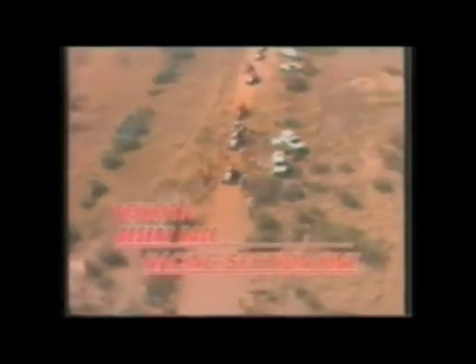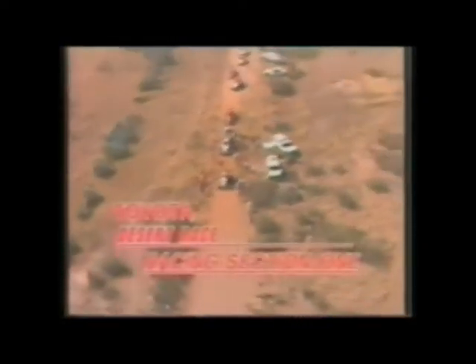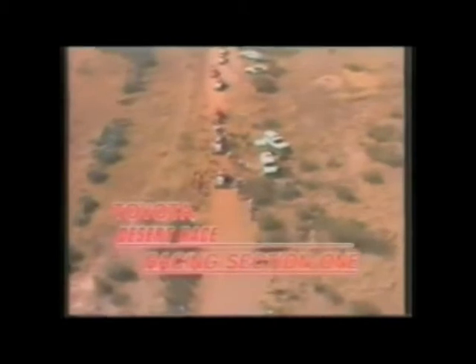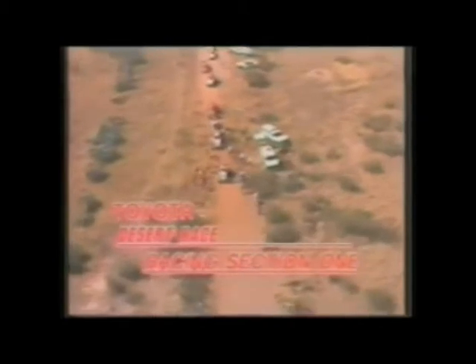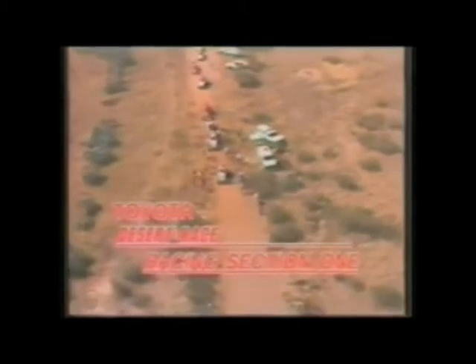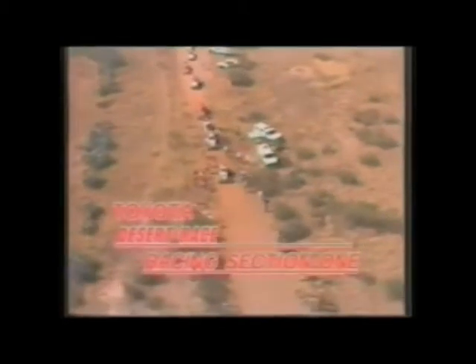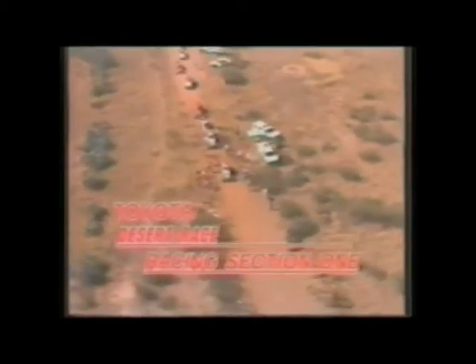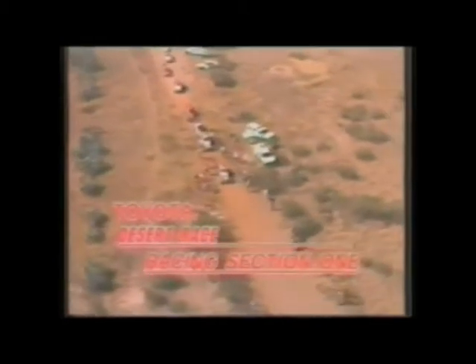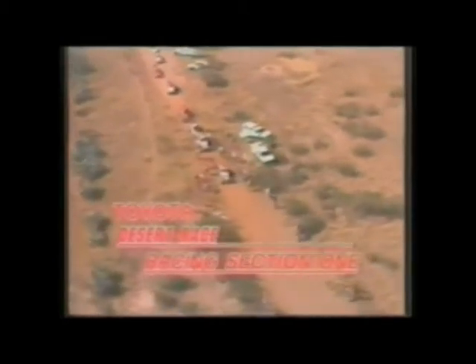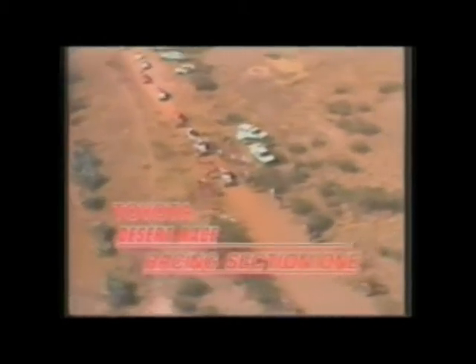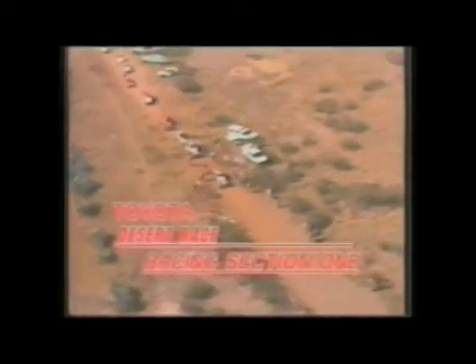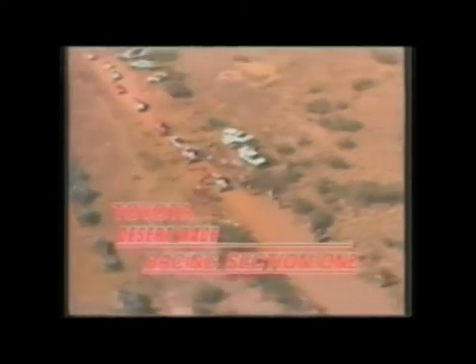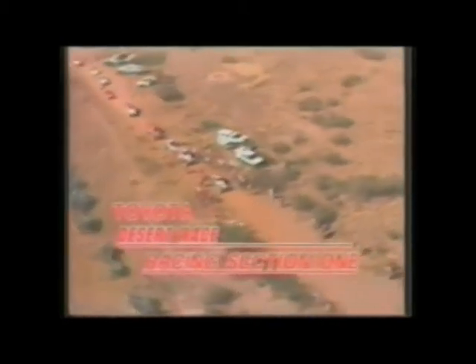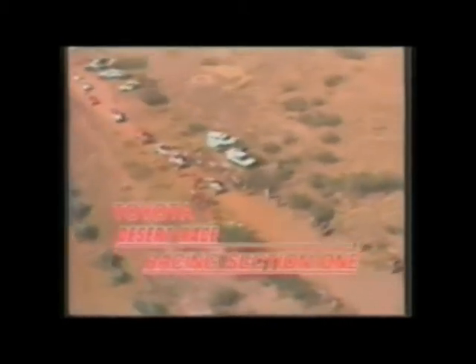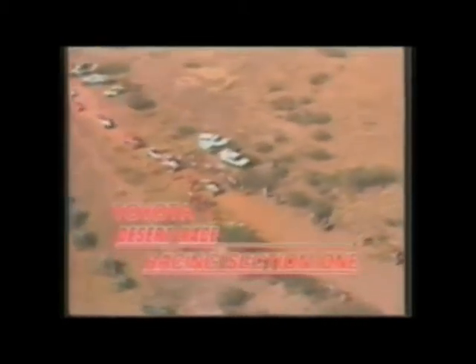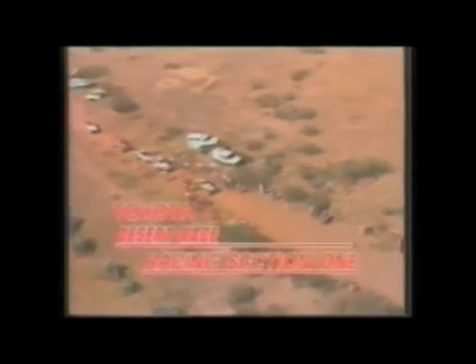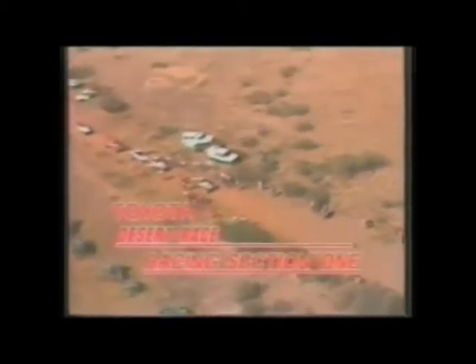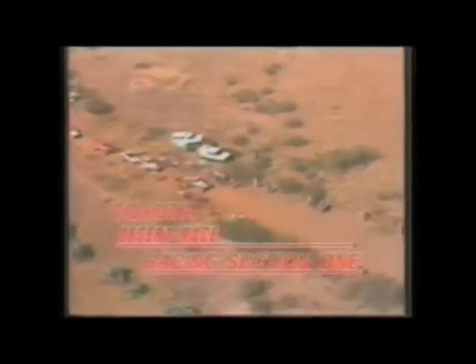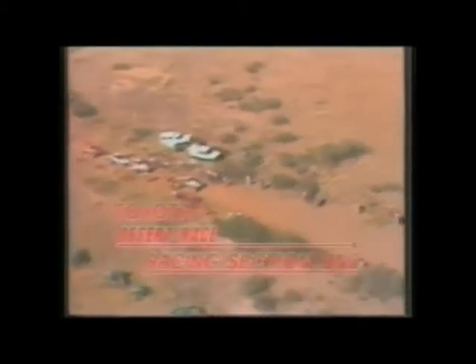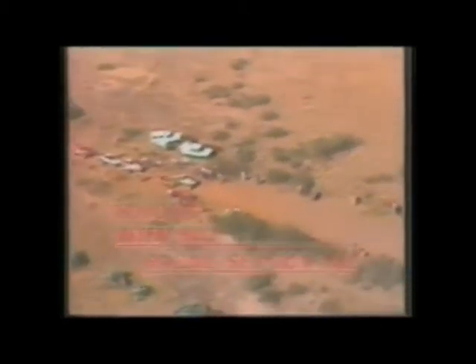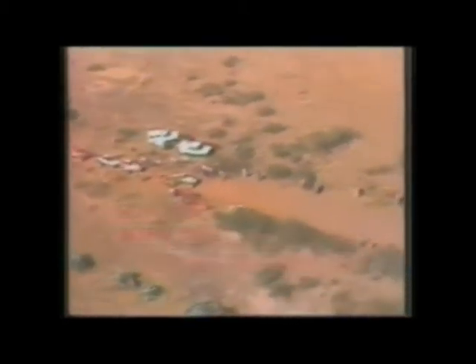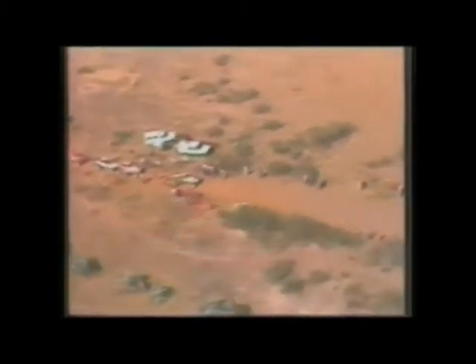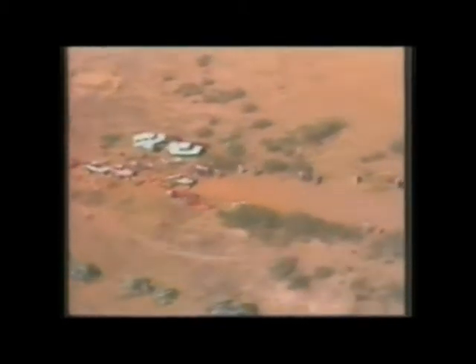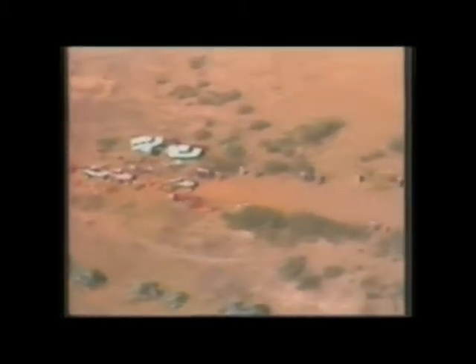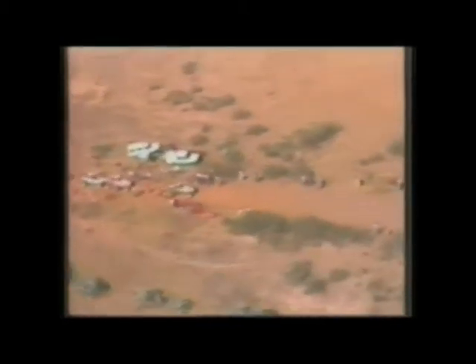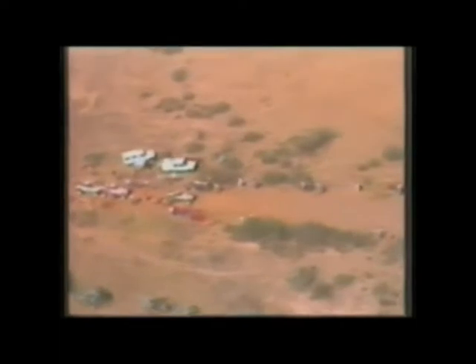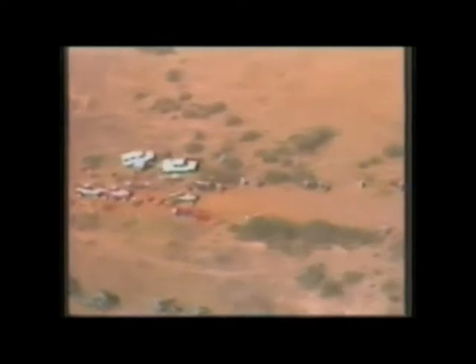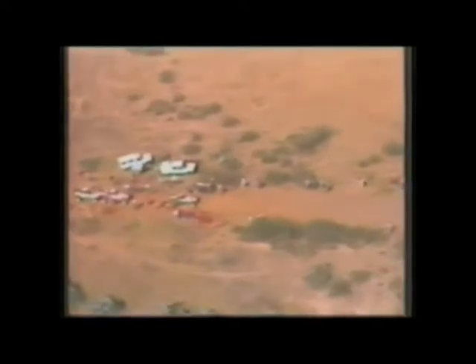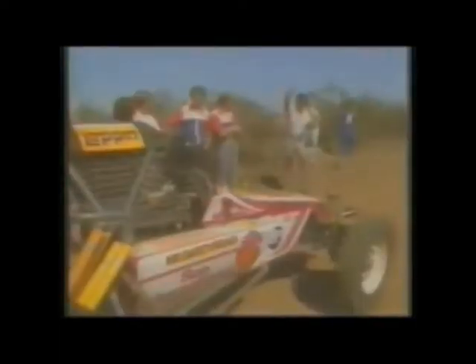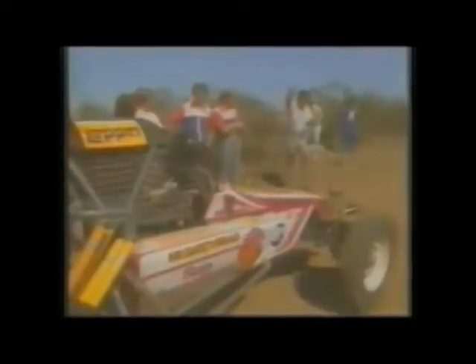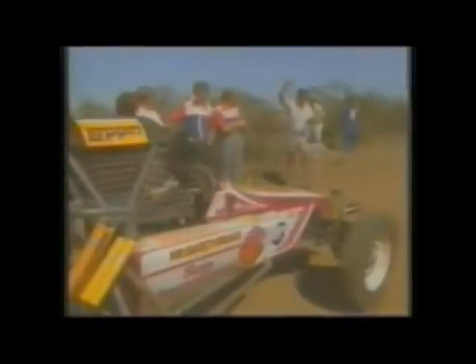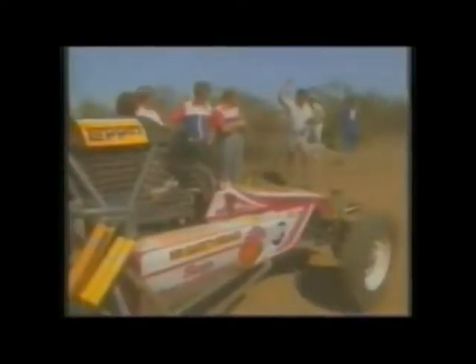Racing section one consists of a 50 km sprint race against the clock, to decide the starting order for racing section two.